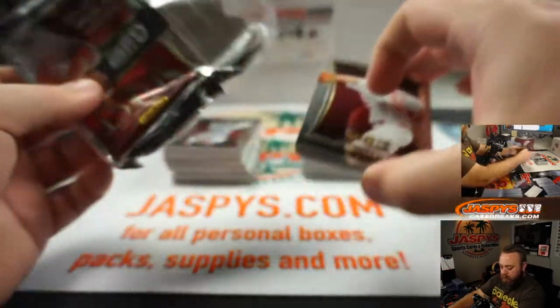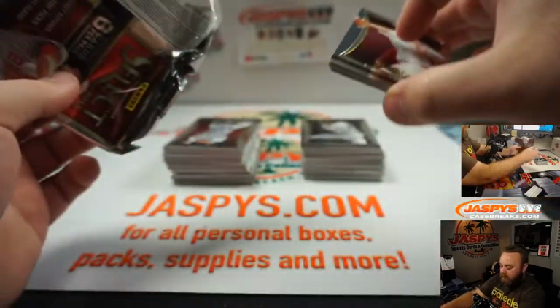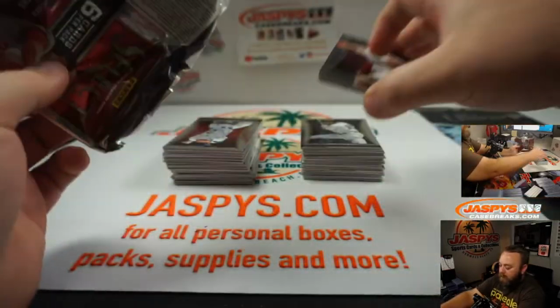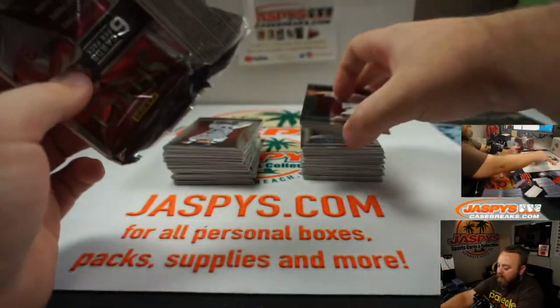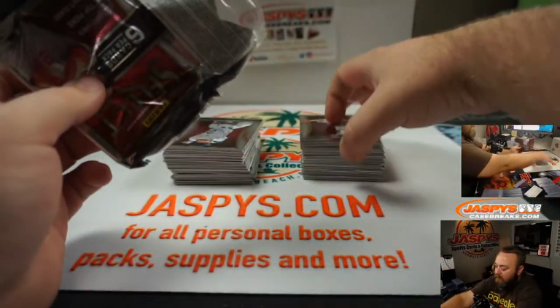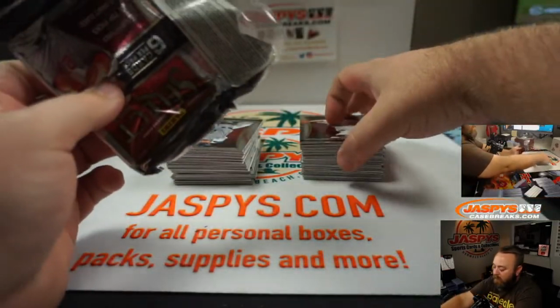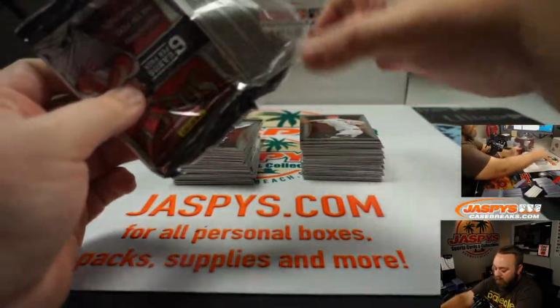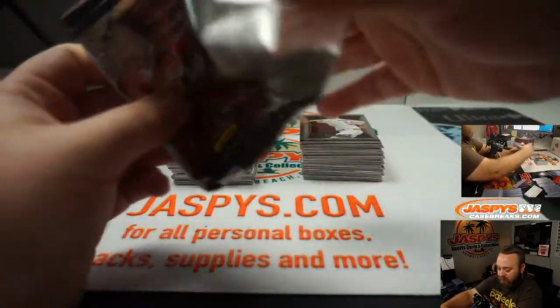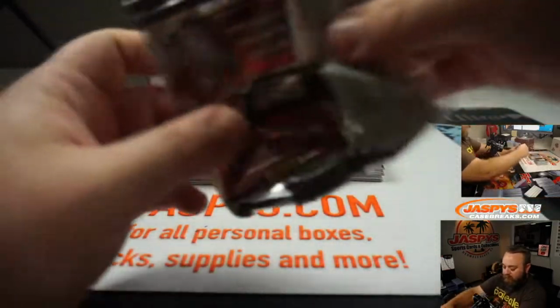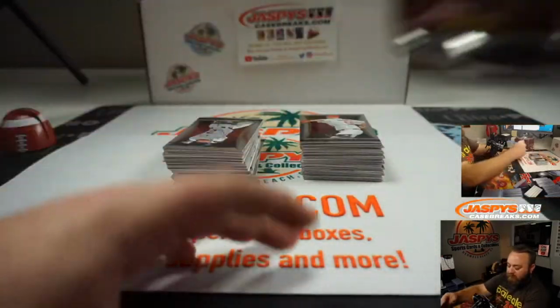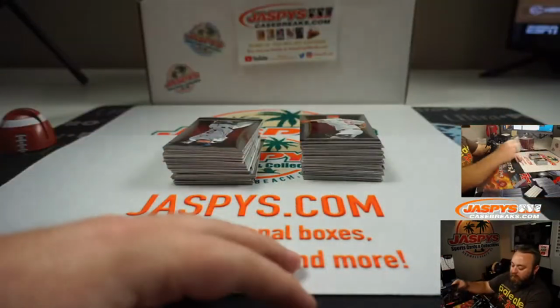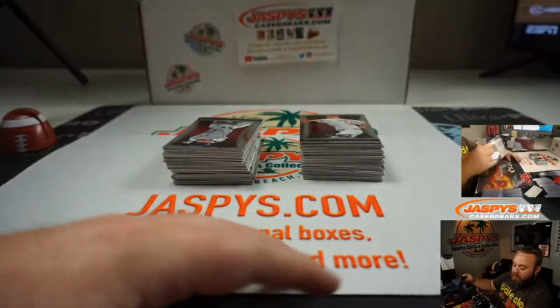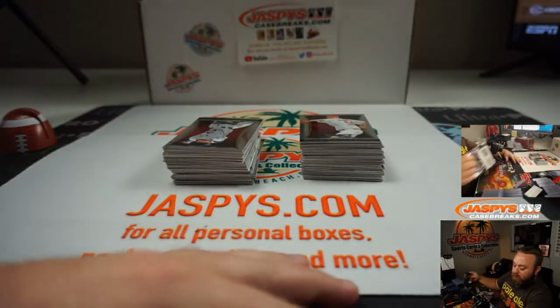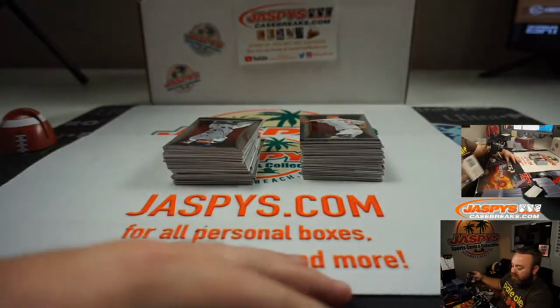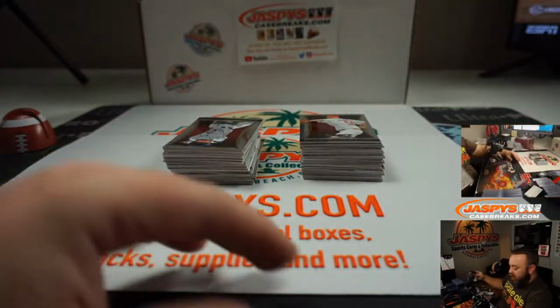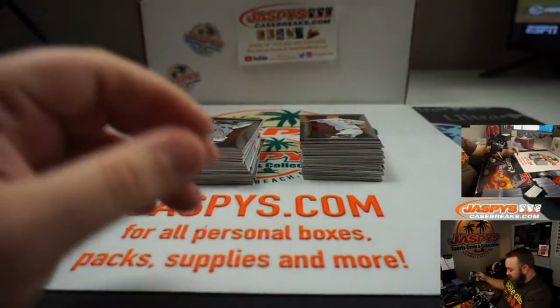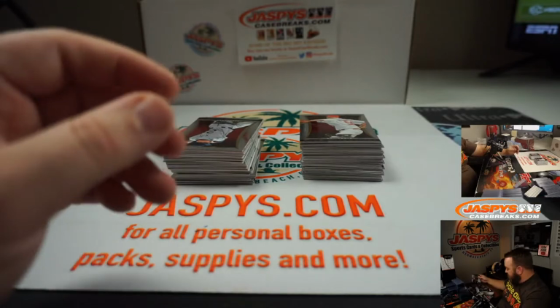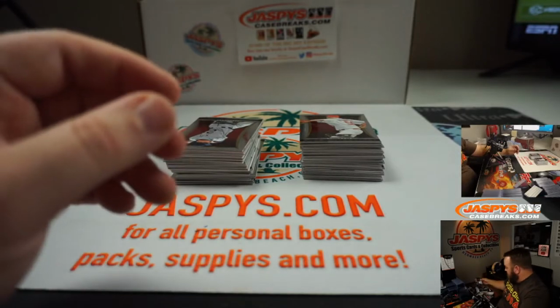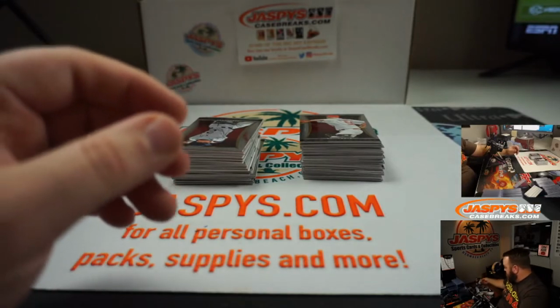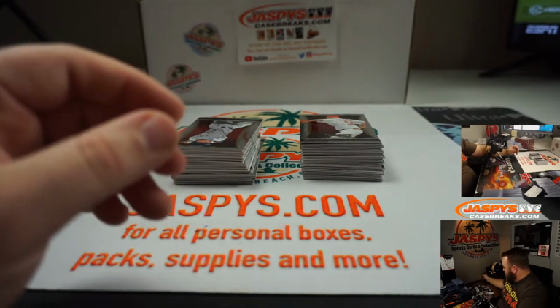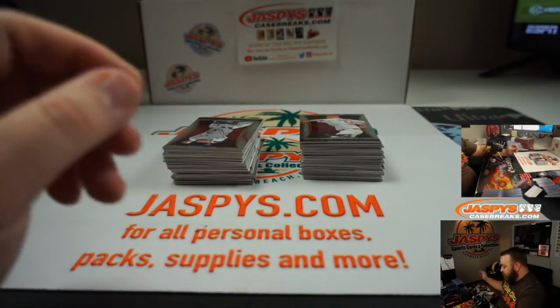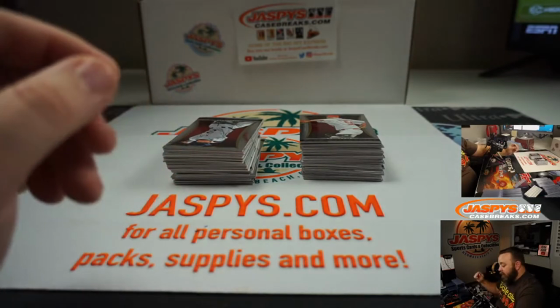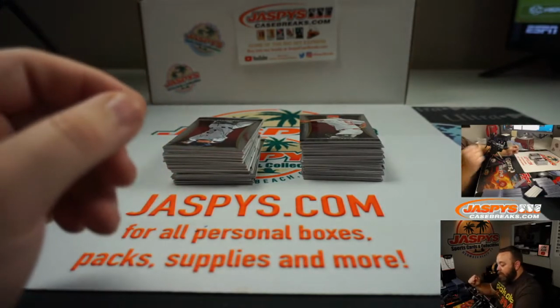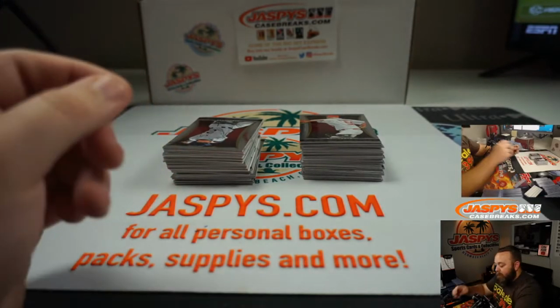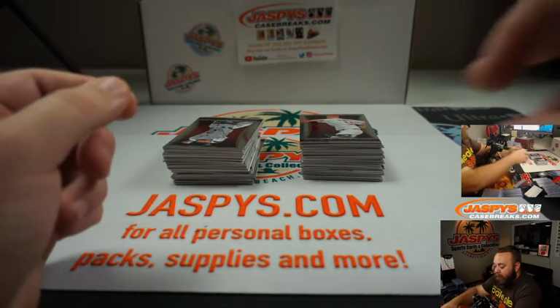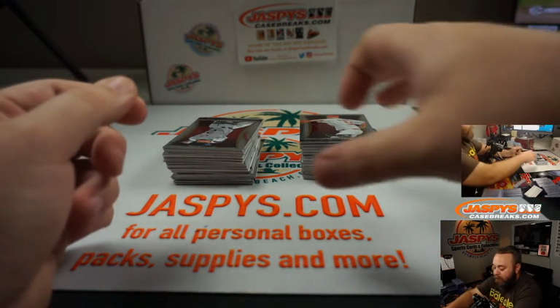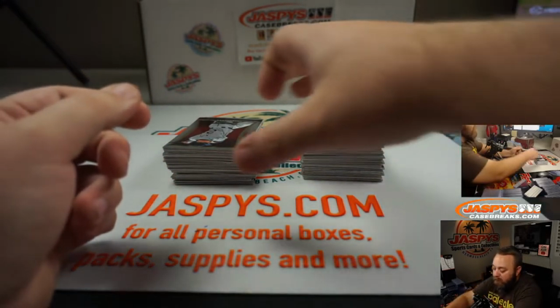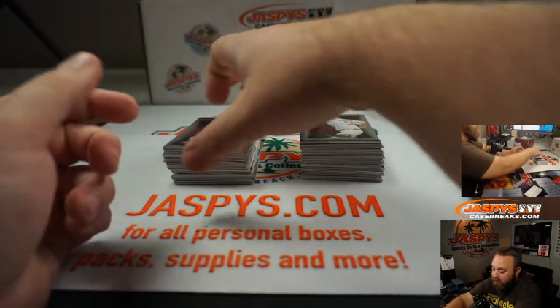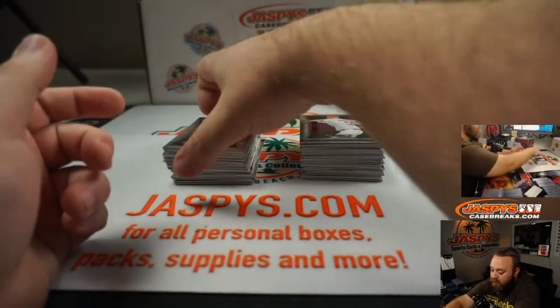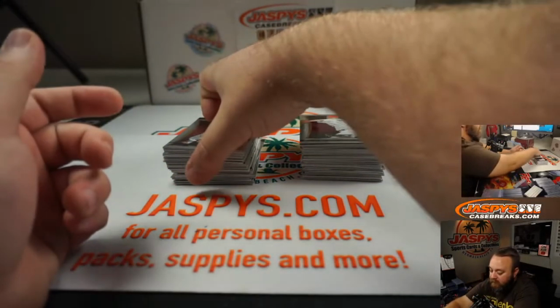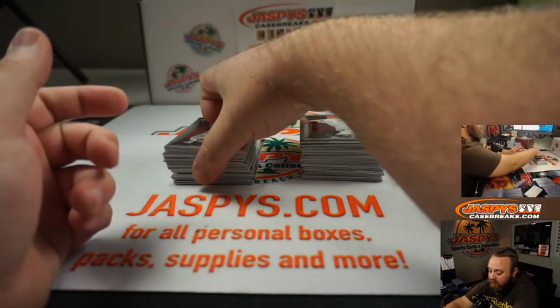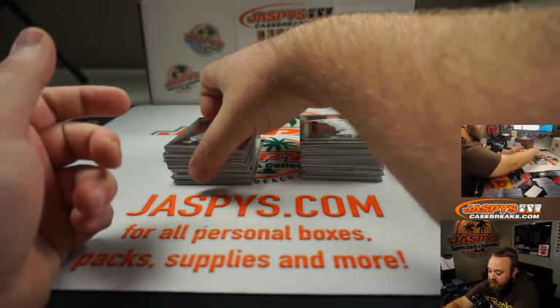Unique high-end autos. You're talking about Goodwin Champions? Yeah, very nice stuff.